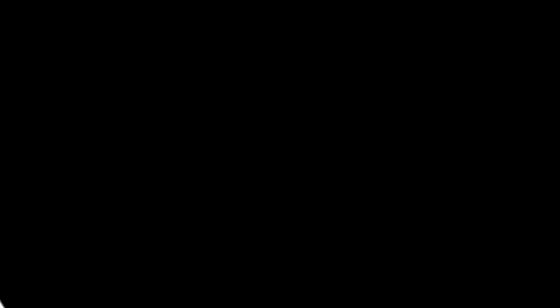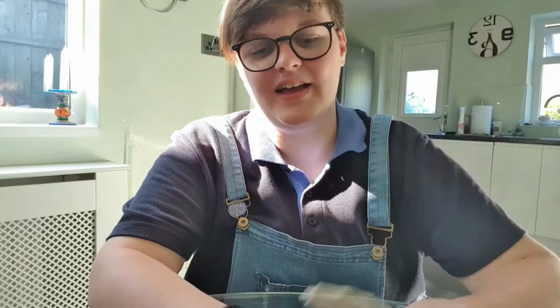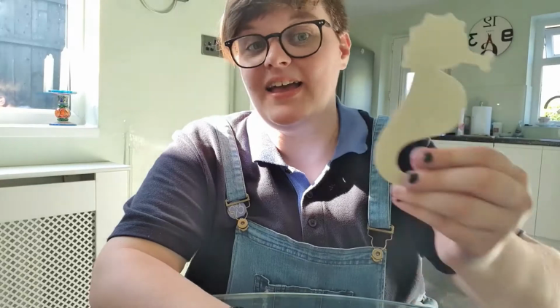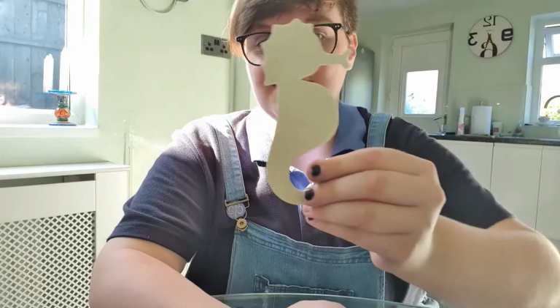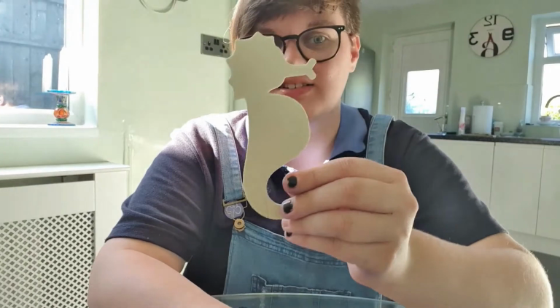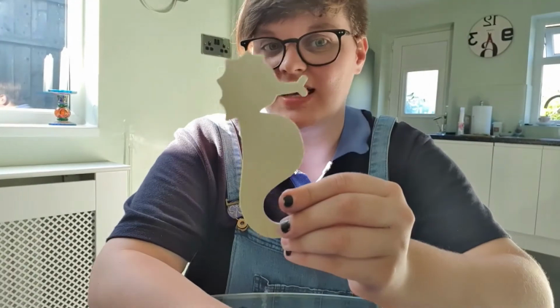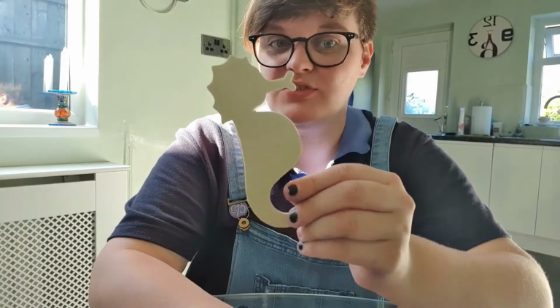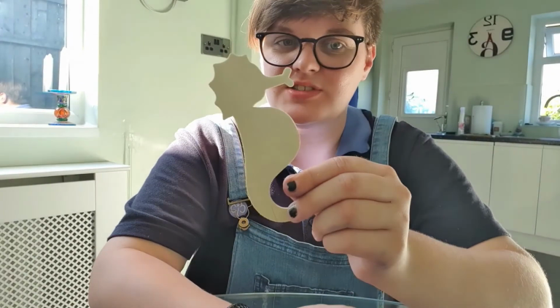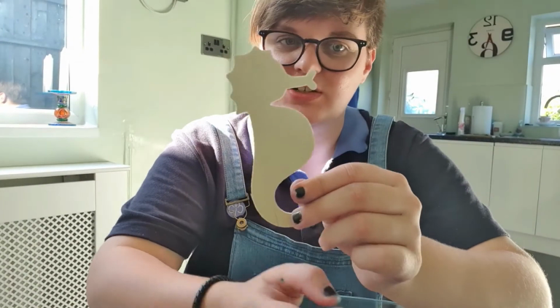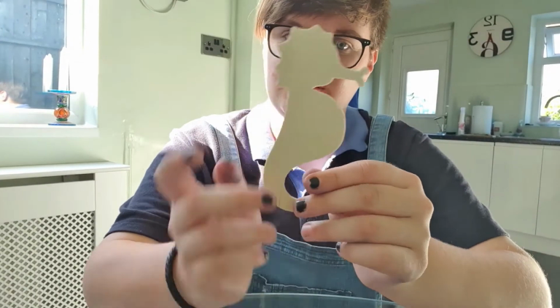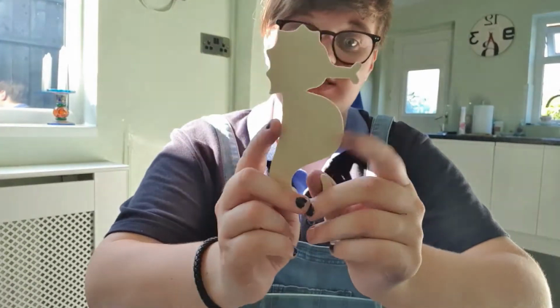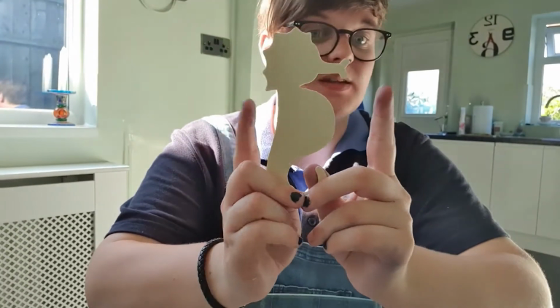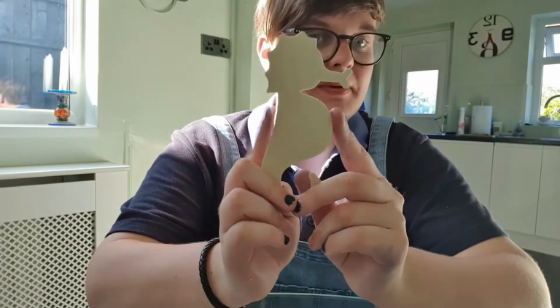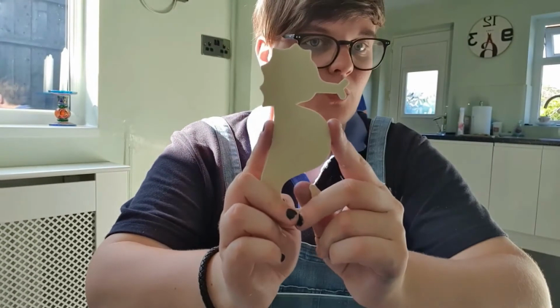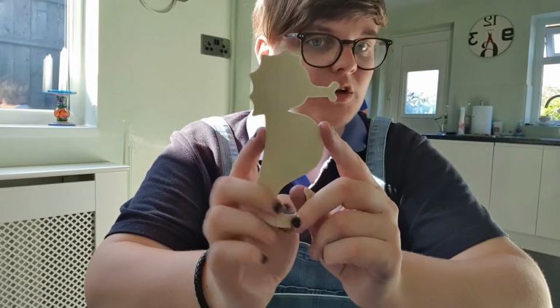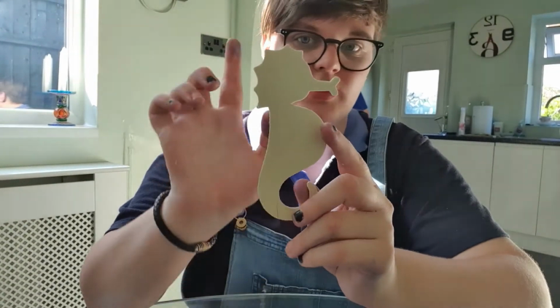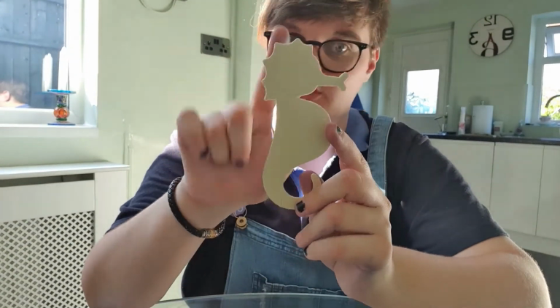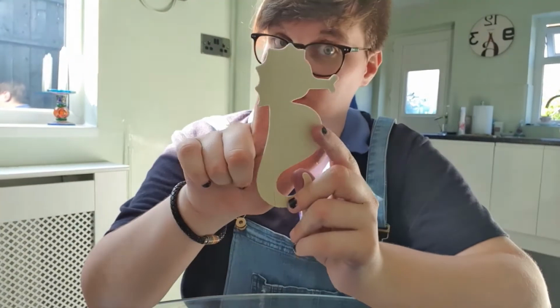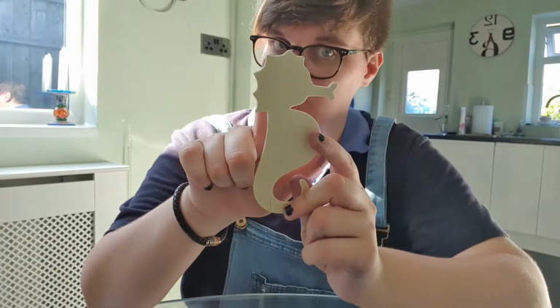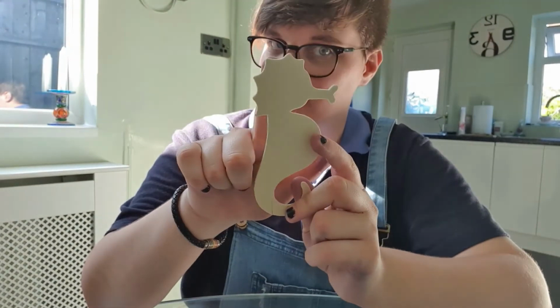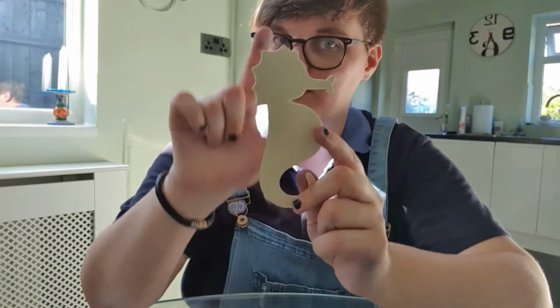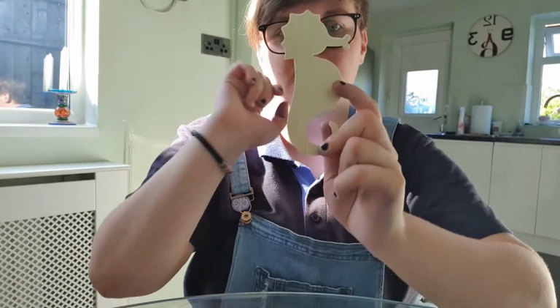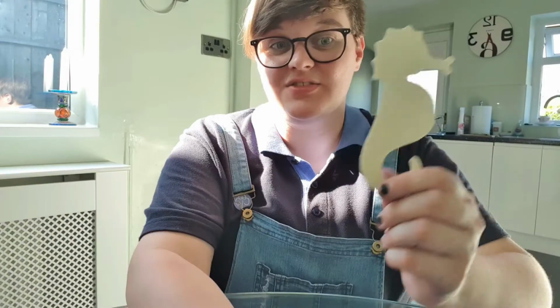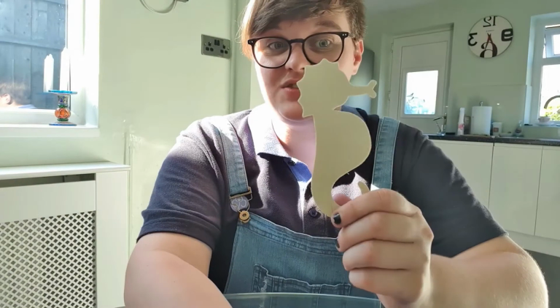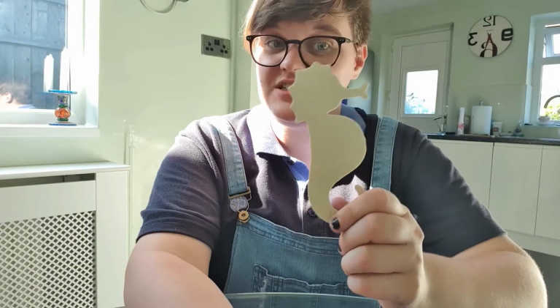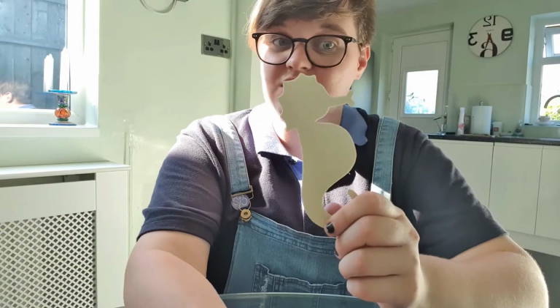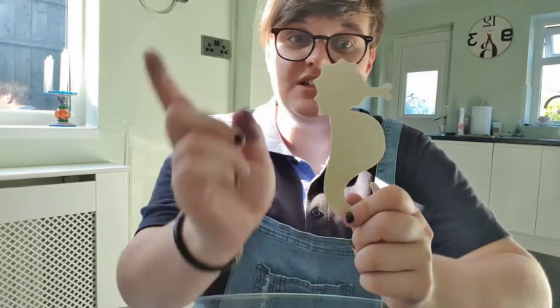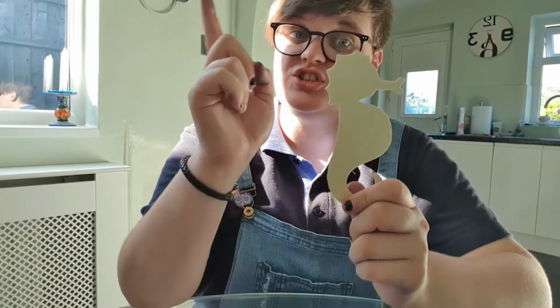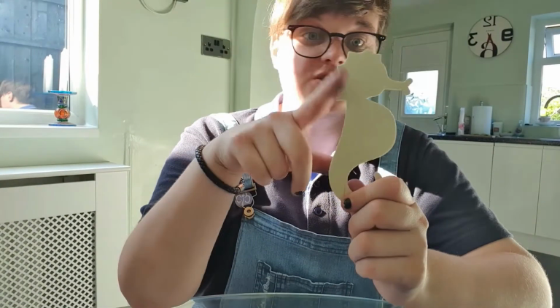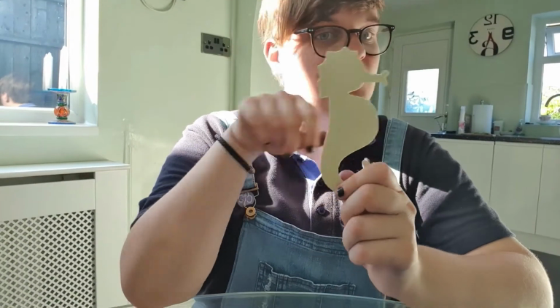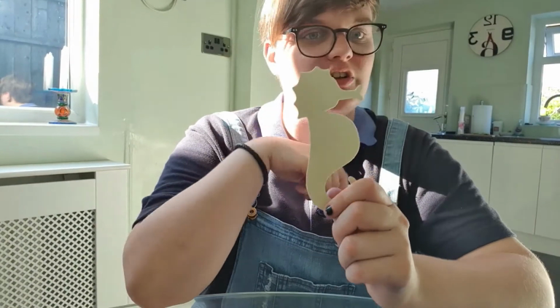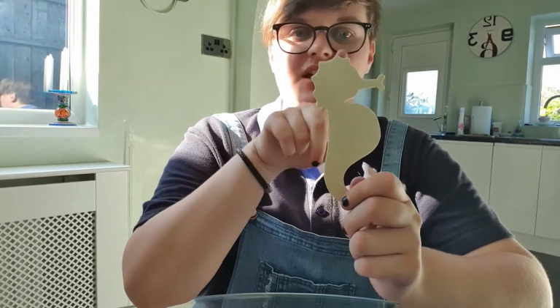Okay, so now it's time for your seahorse — this is the bigger one with no hole on the top. The first thing you need to do is just colour it in.